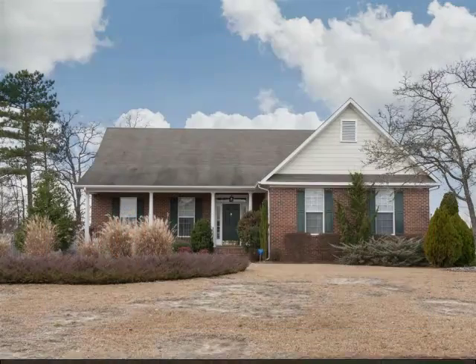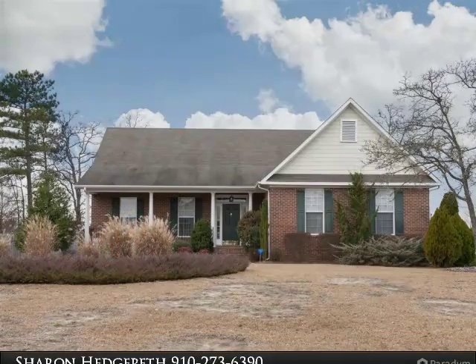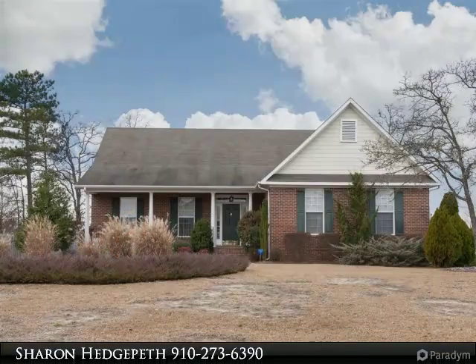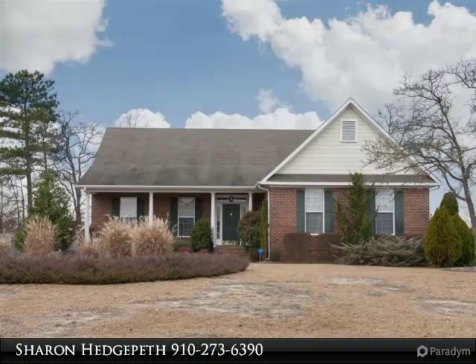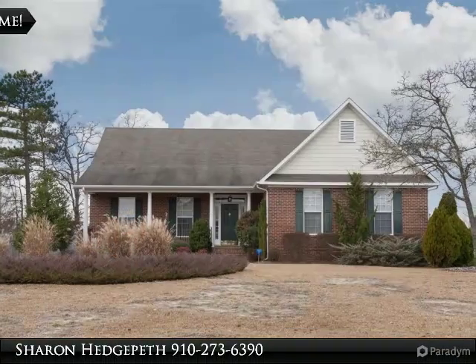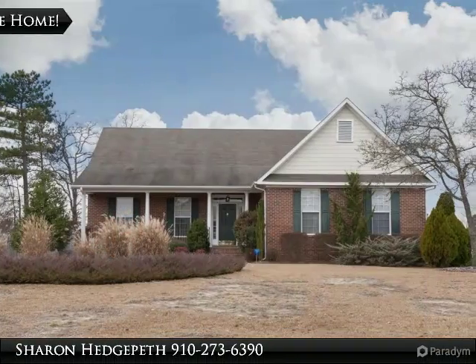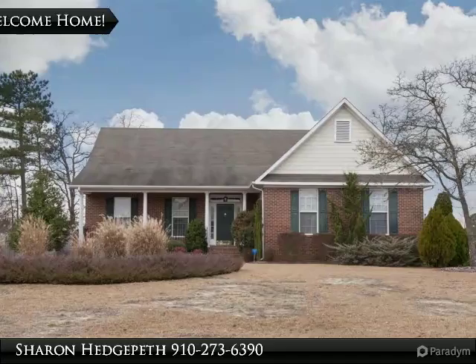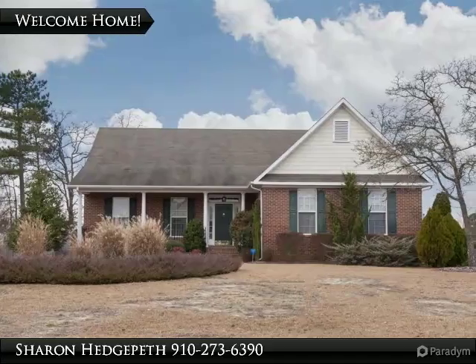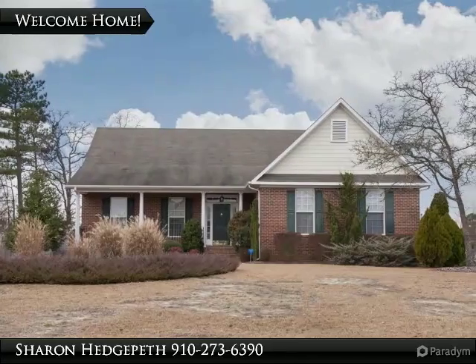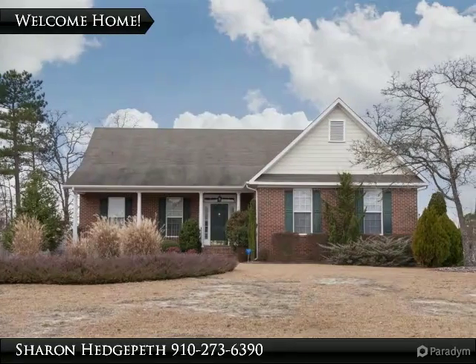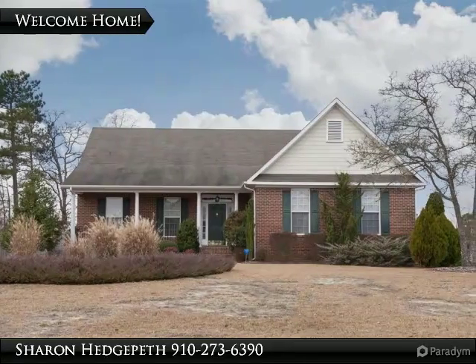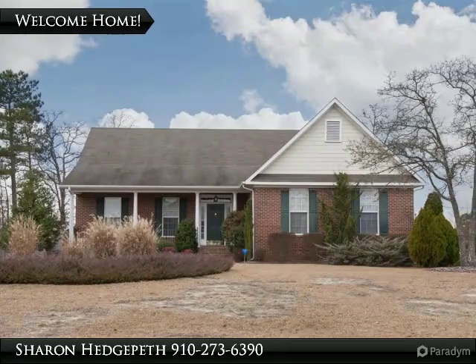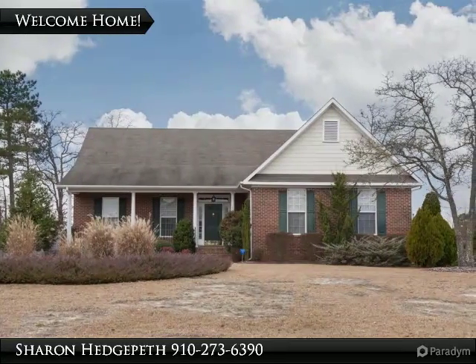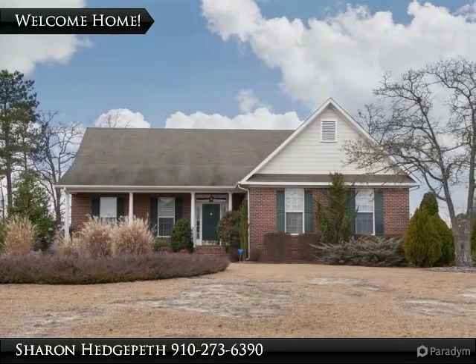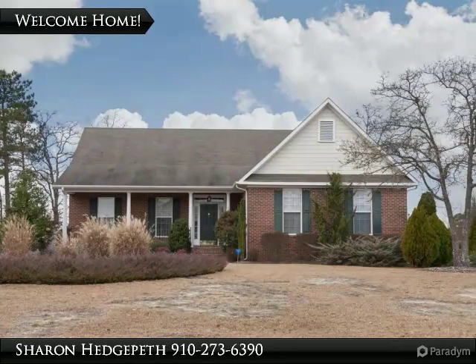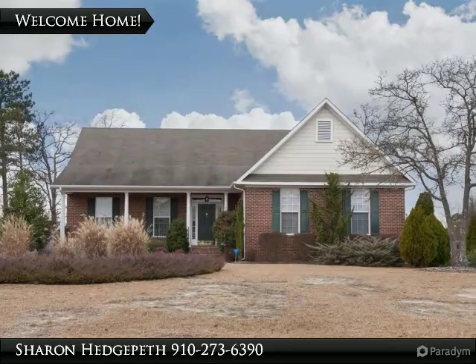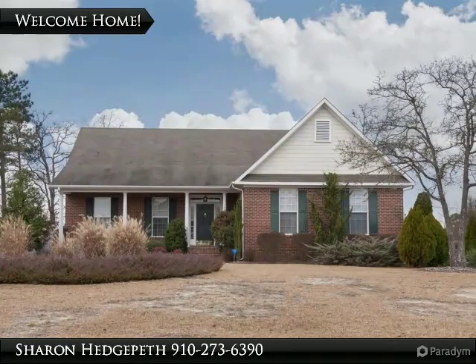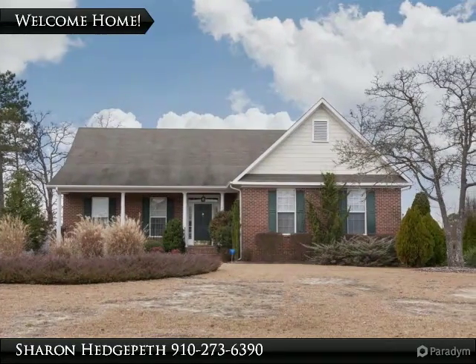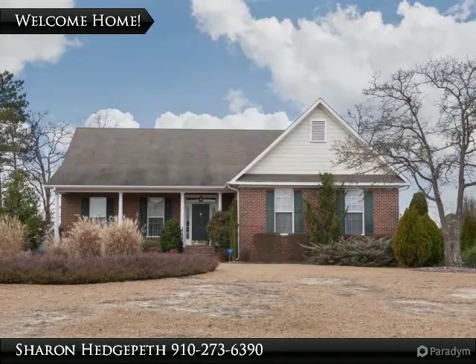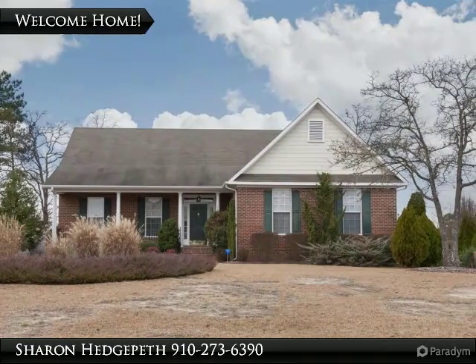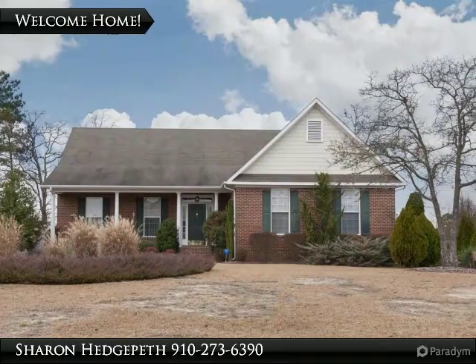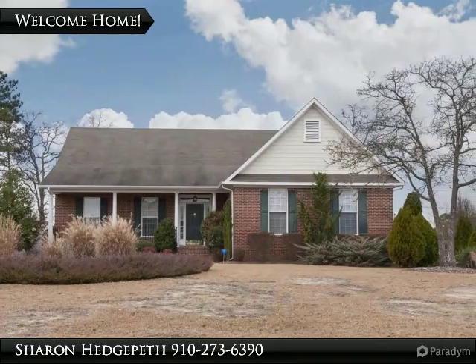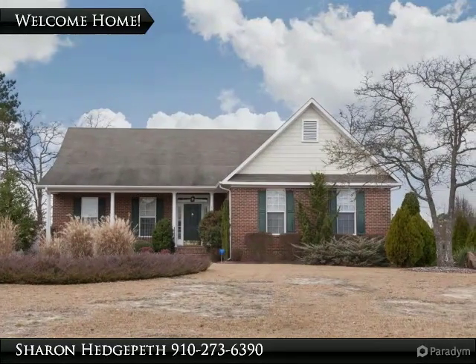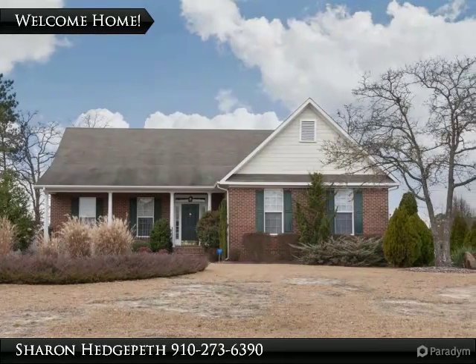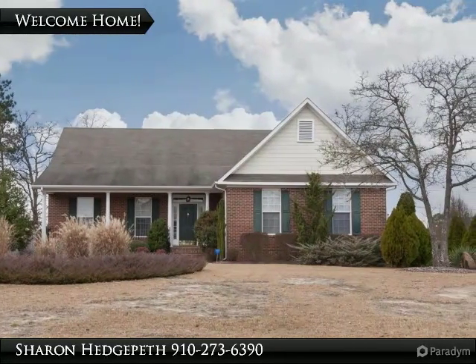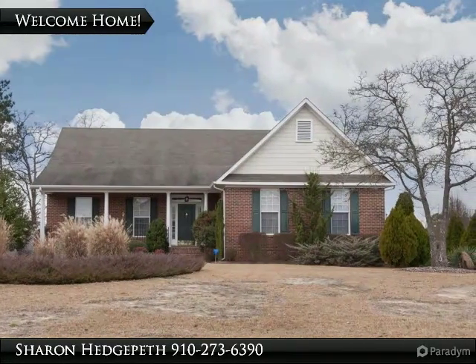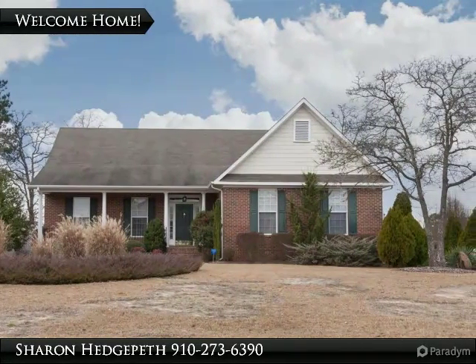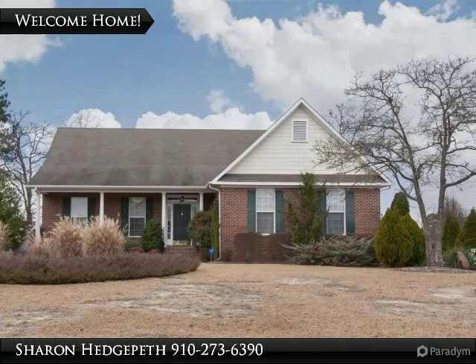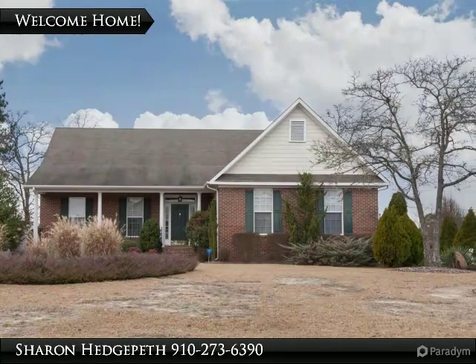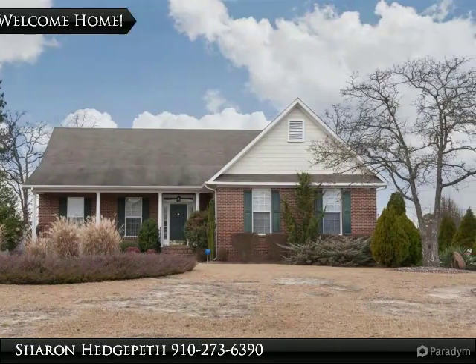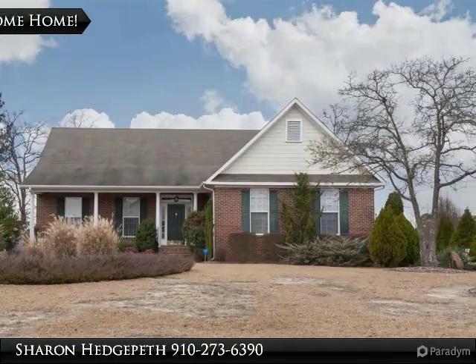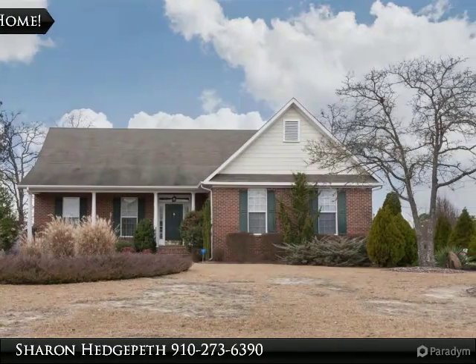This spectacular home features 4 bedrooms, 3.5 baths and bonus room.